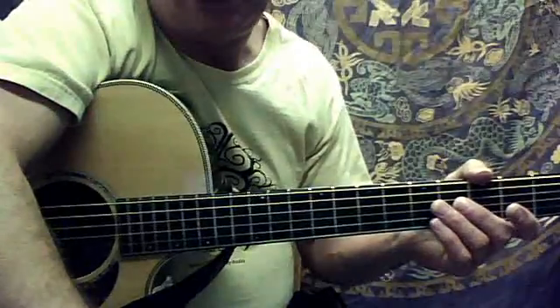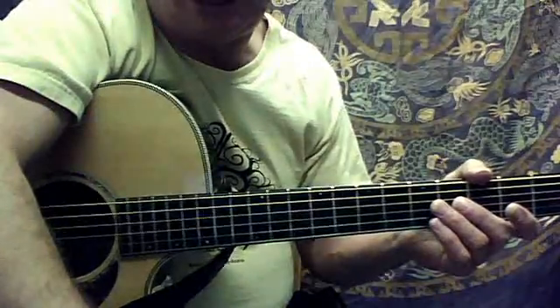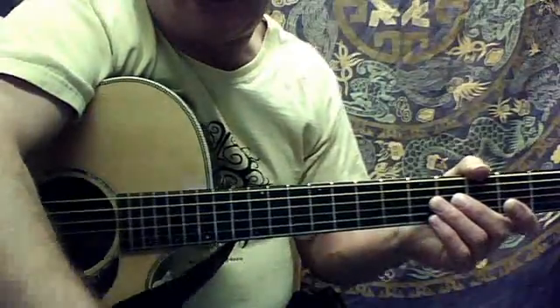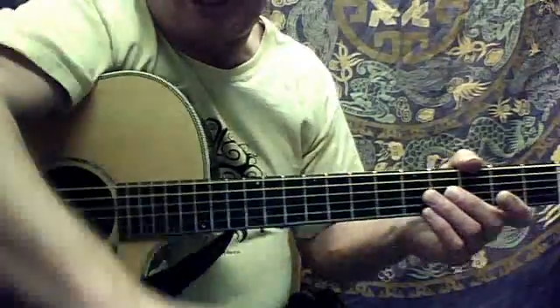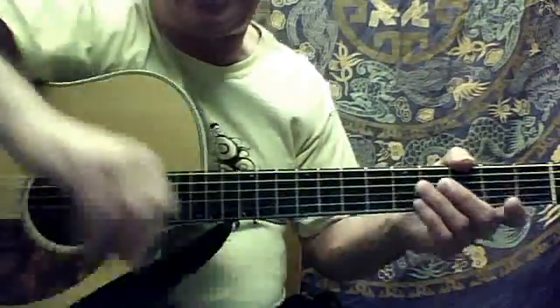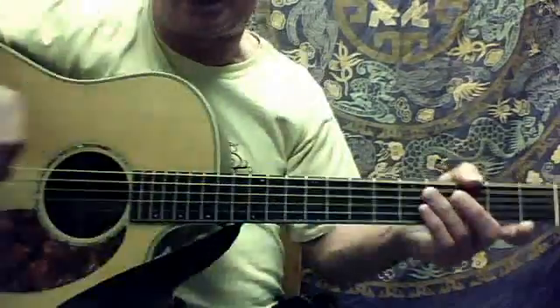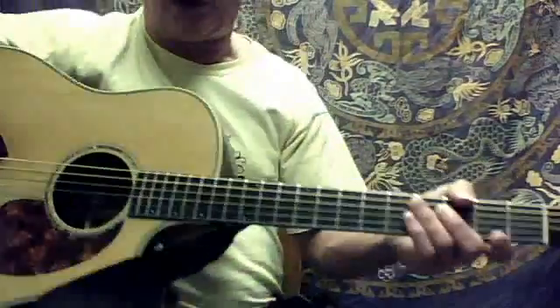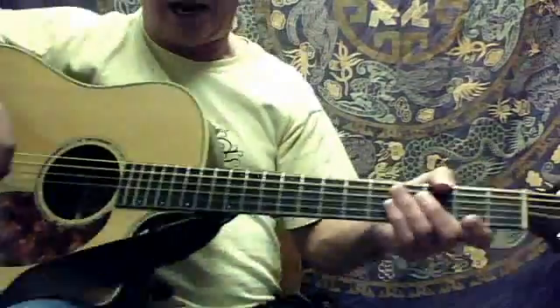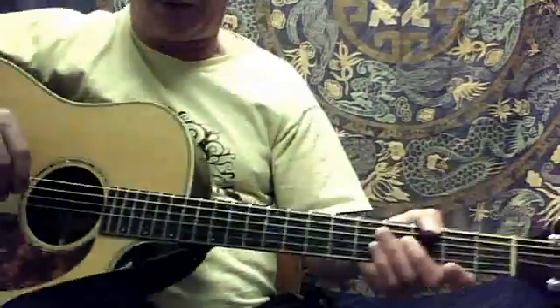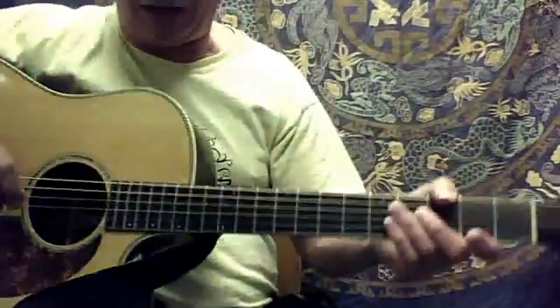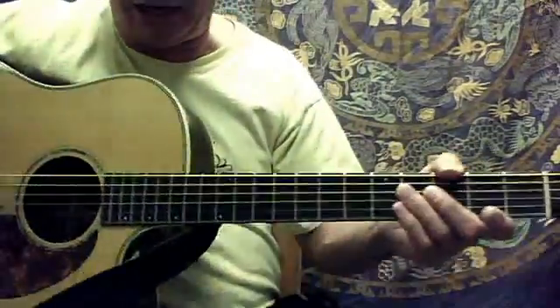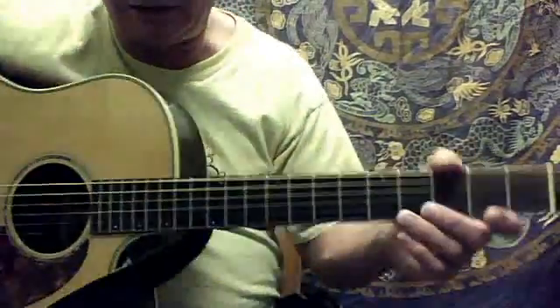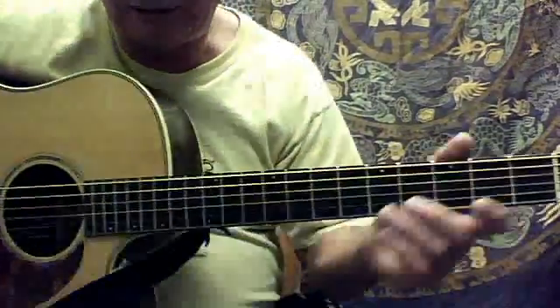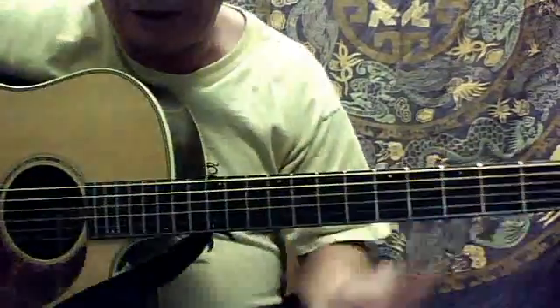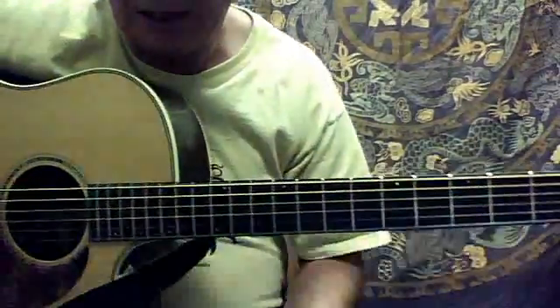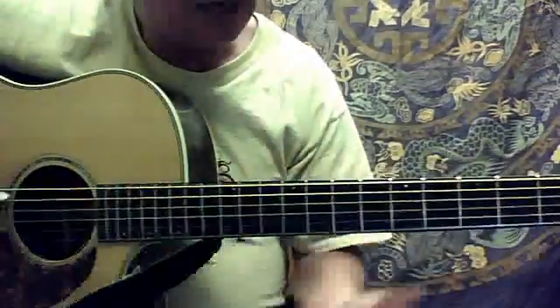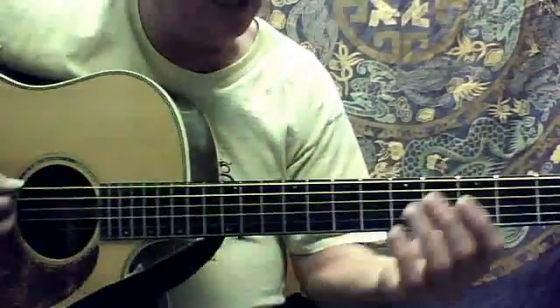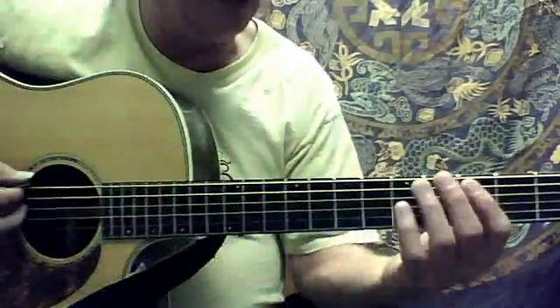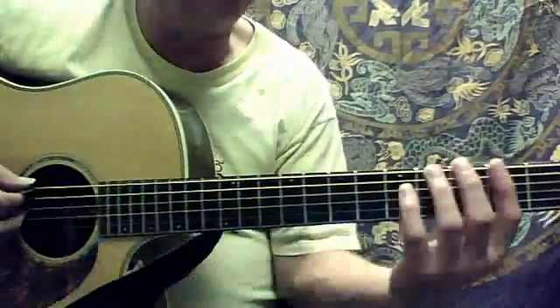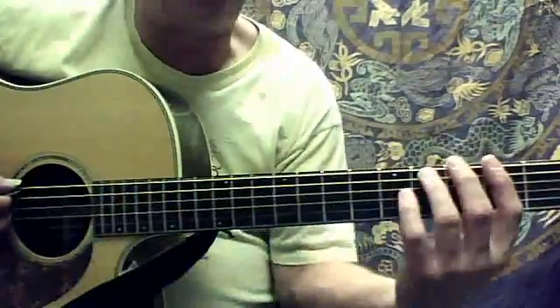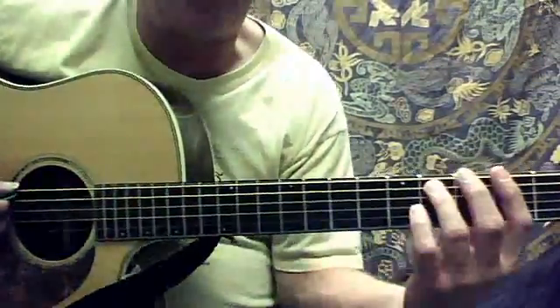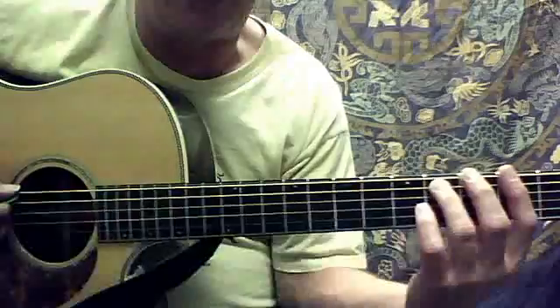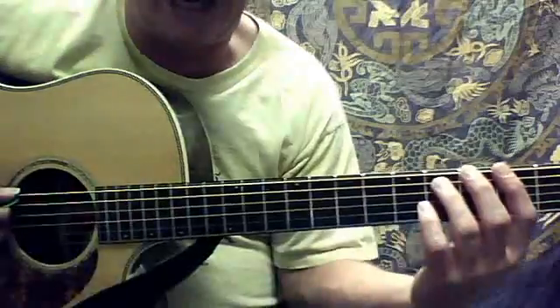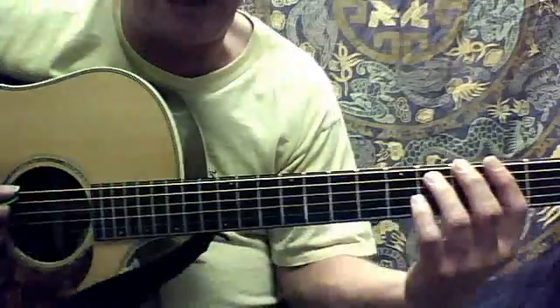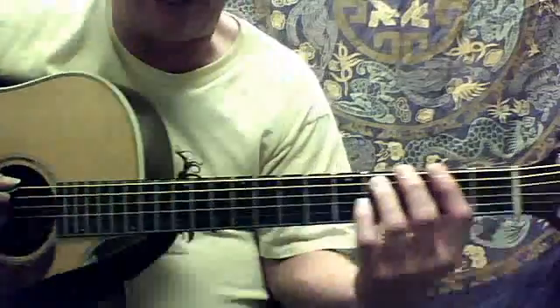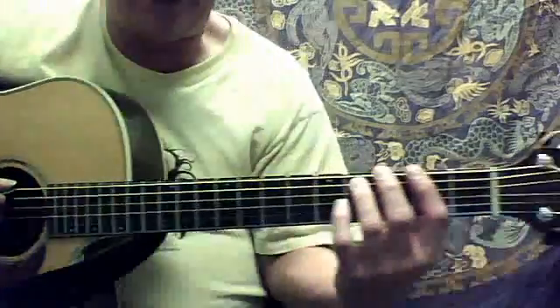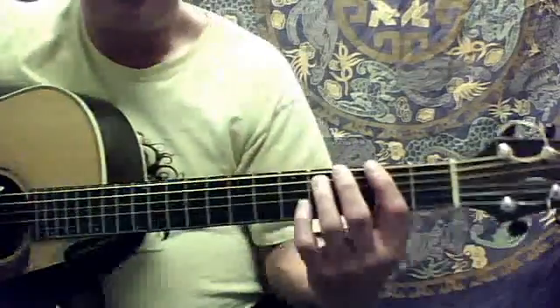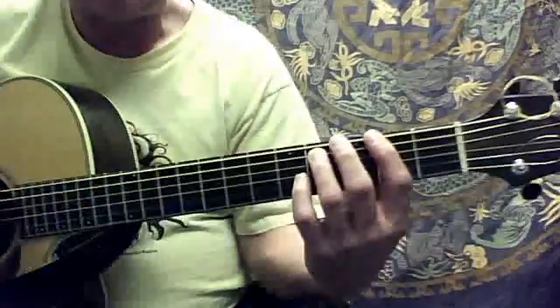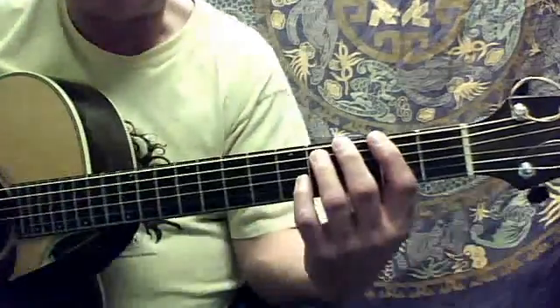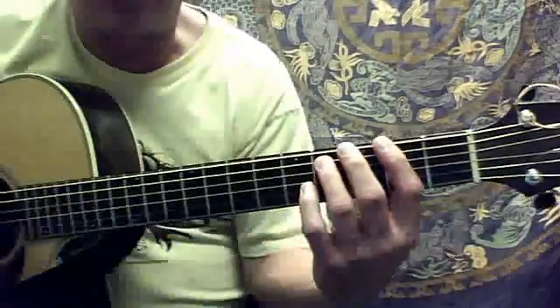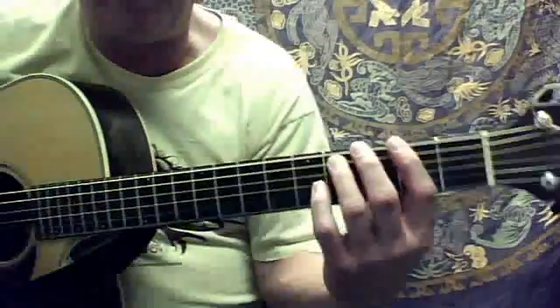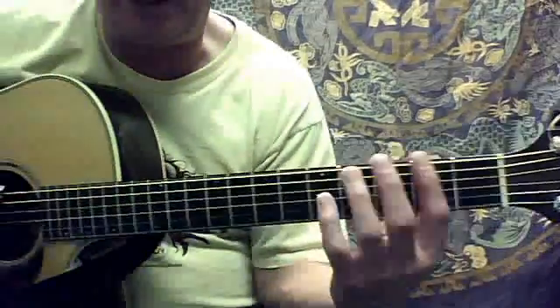All right, this is Brian's video, and we're going to do Crazy Train.